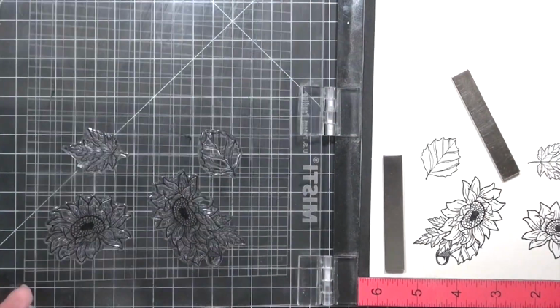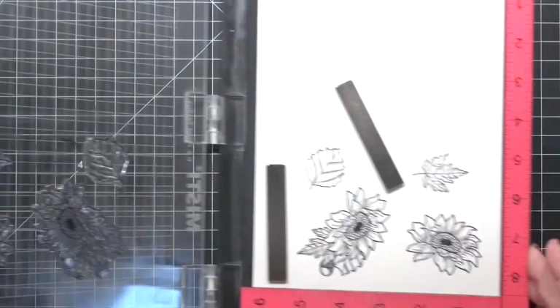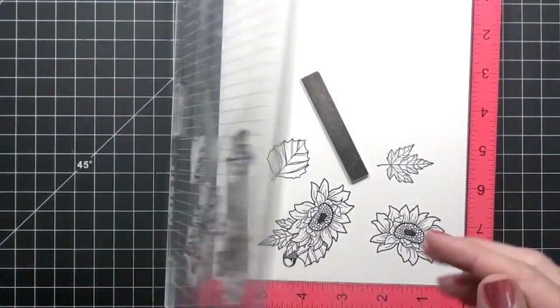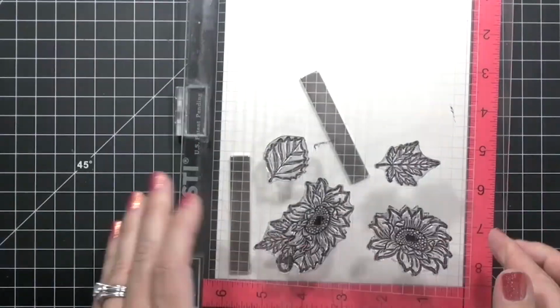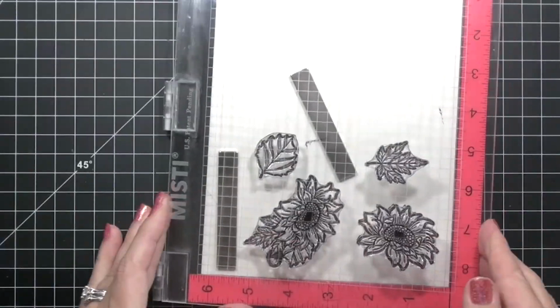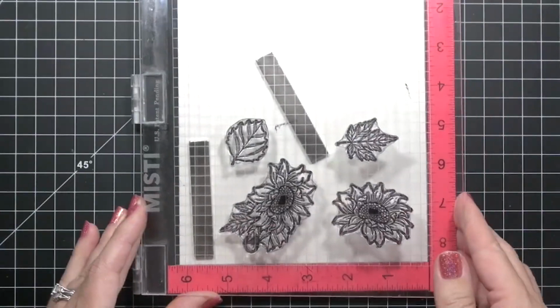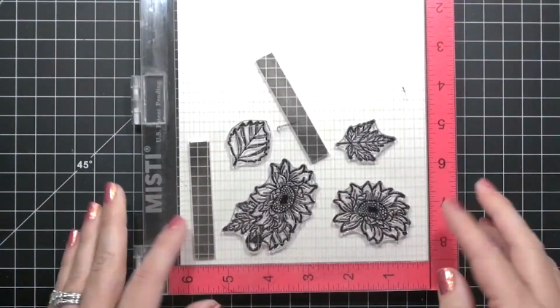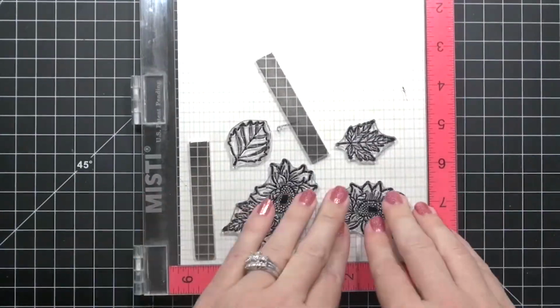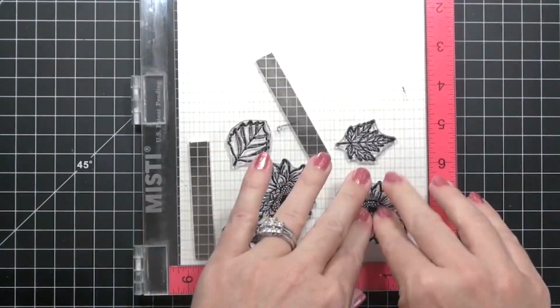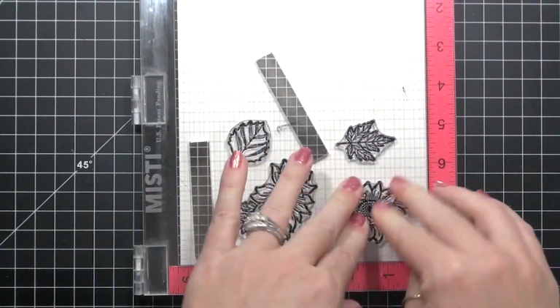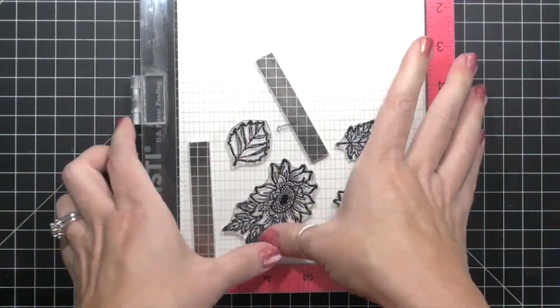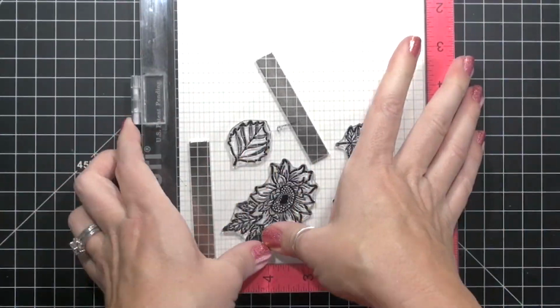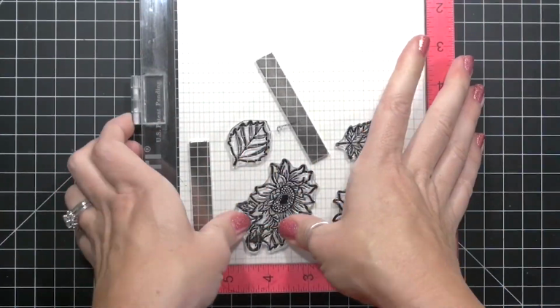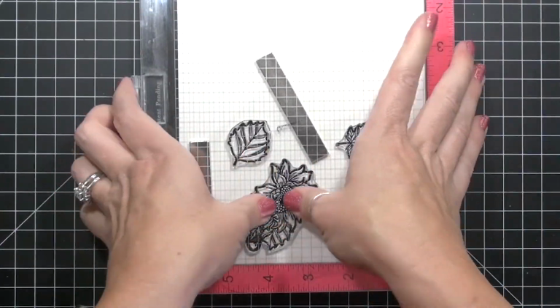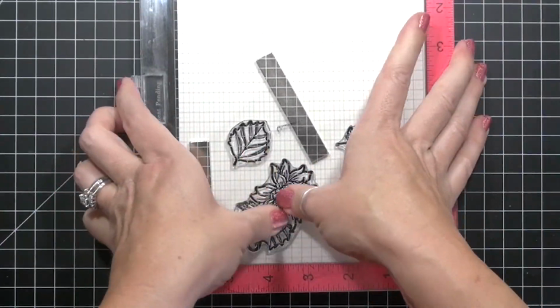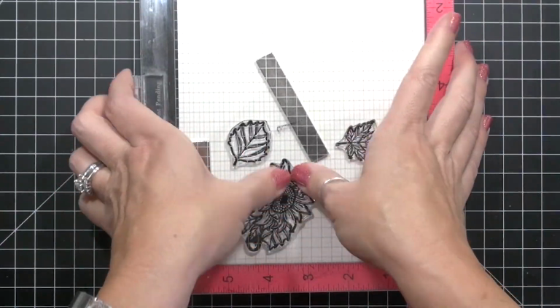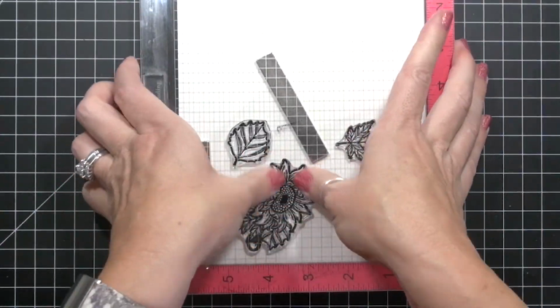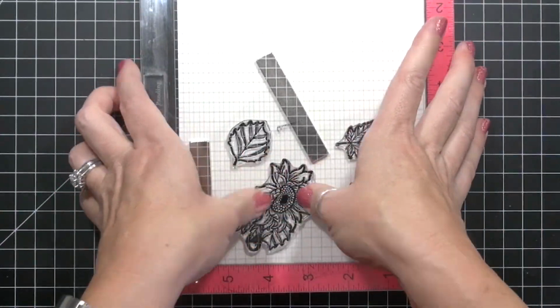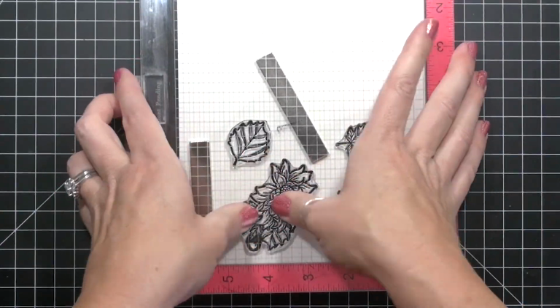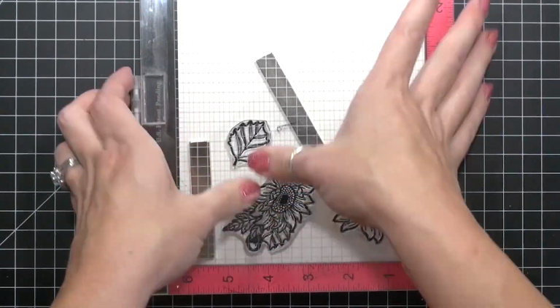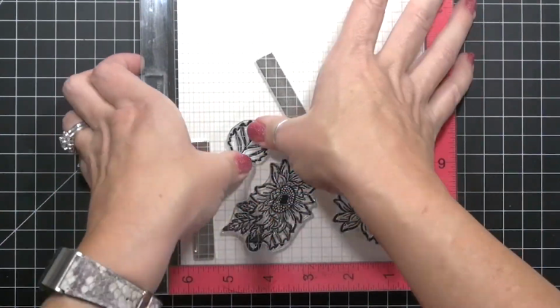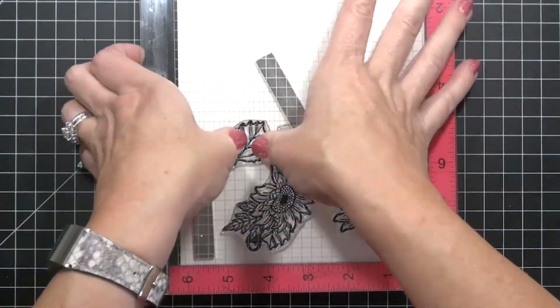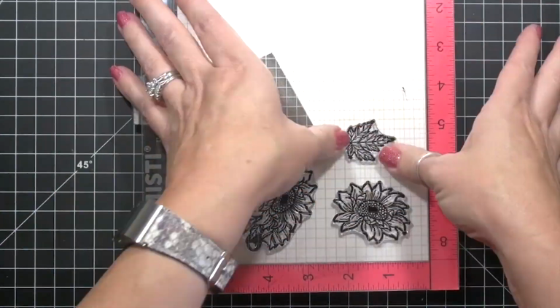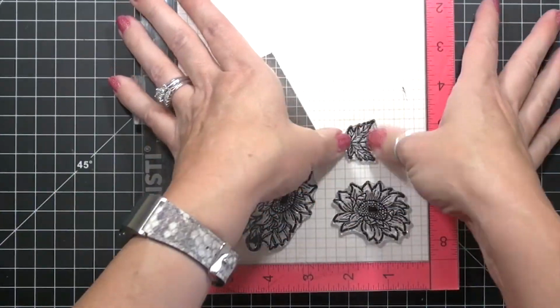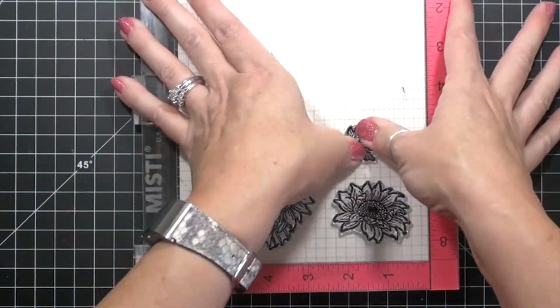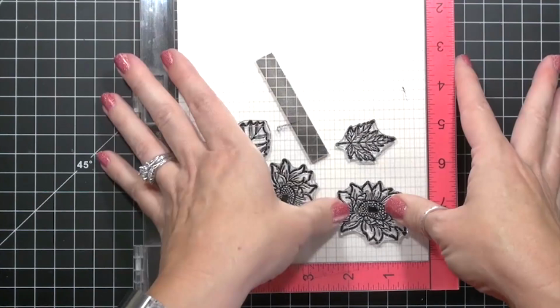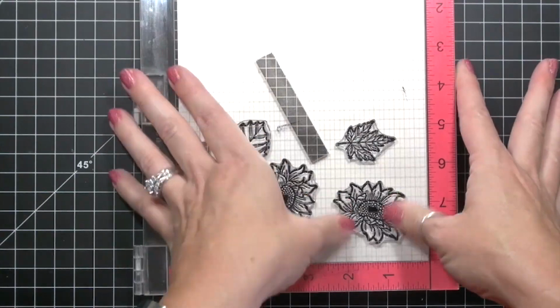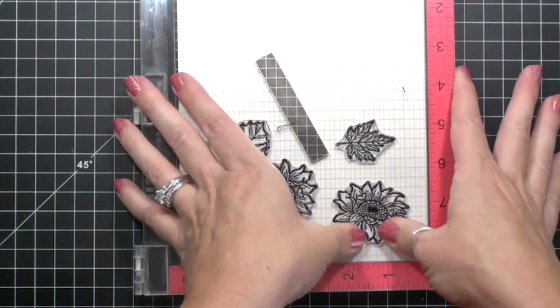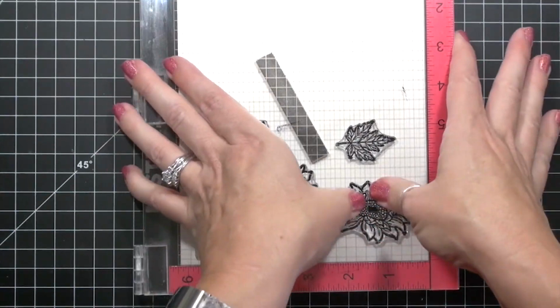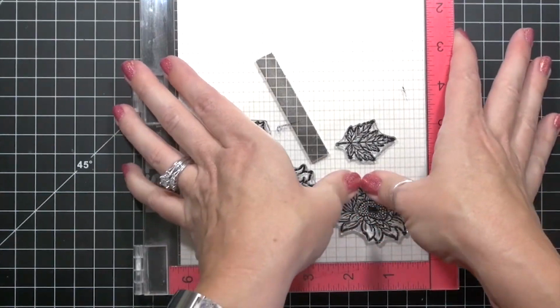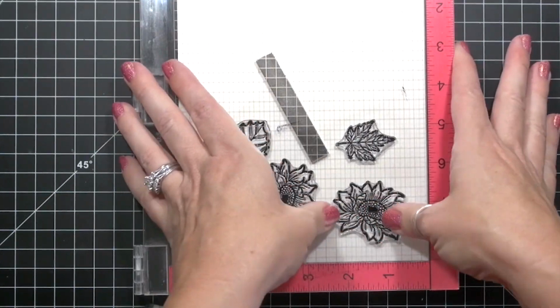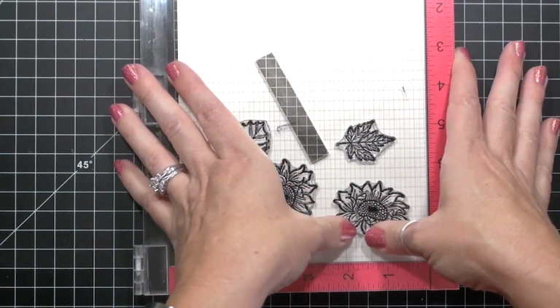Without moving the paper, stamp again with Versamark and heat emboss with ultrafine clear embossing powder.